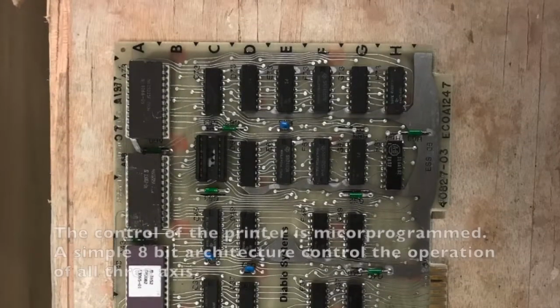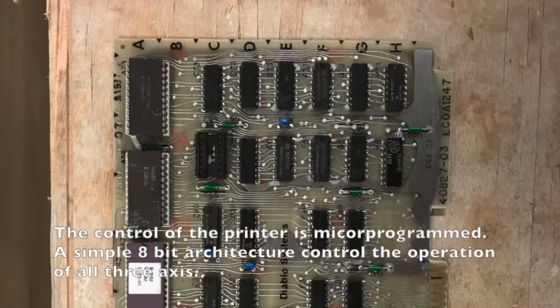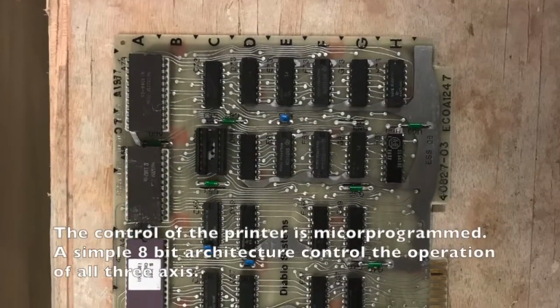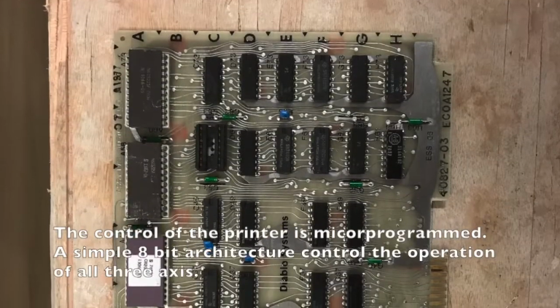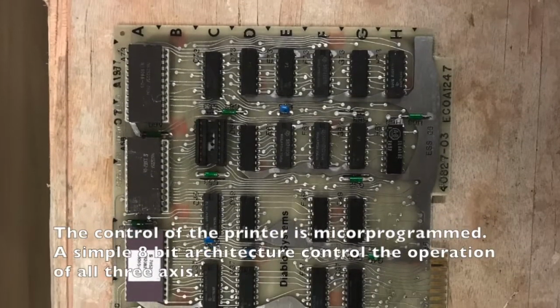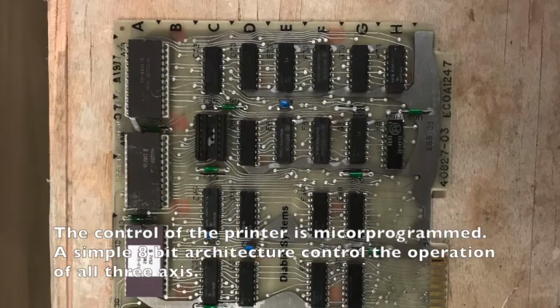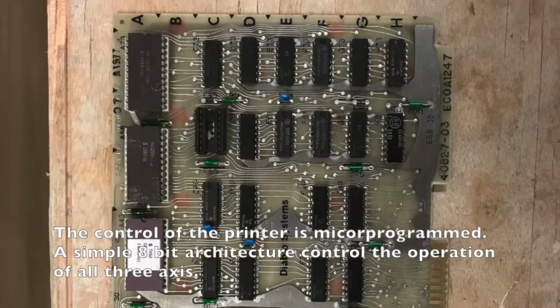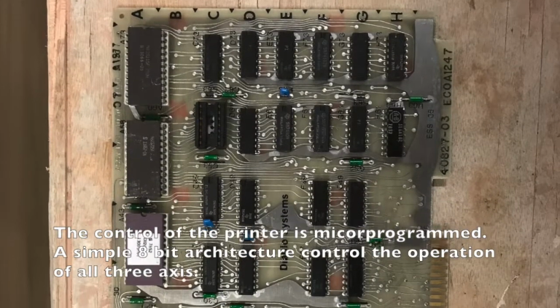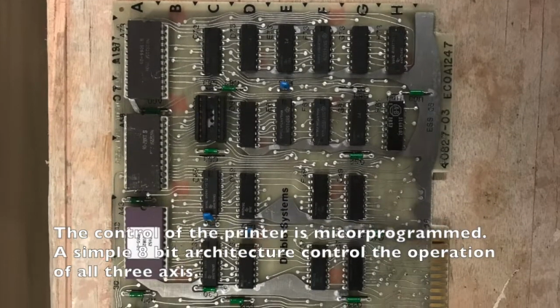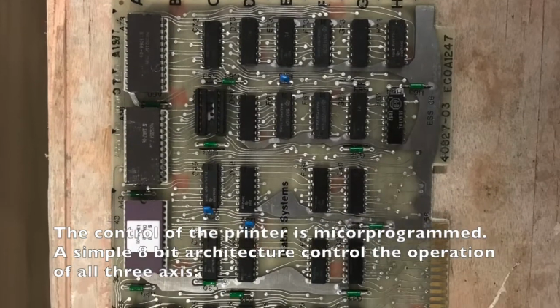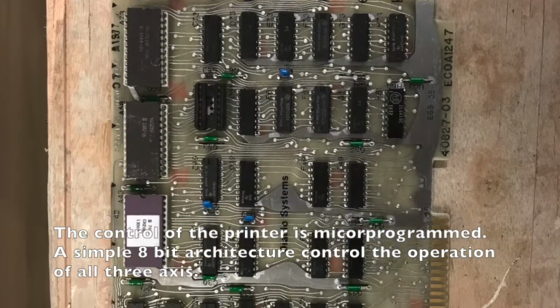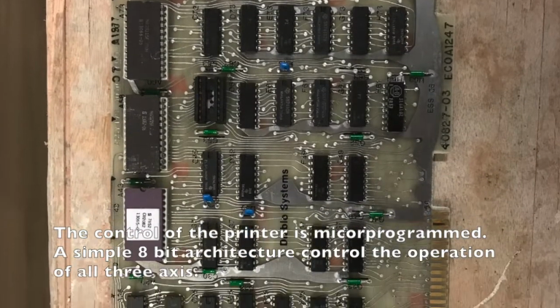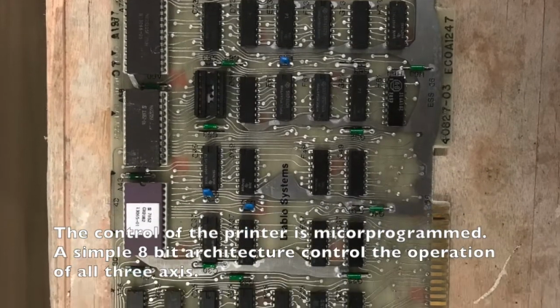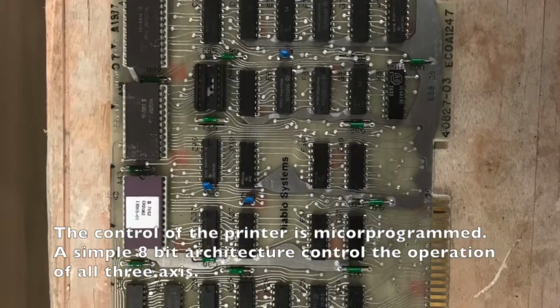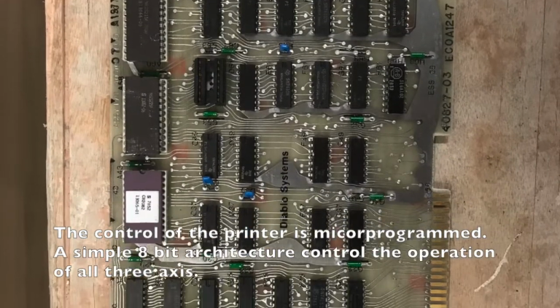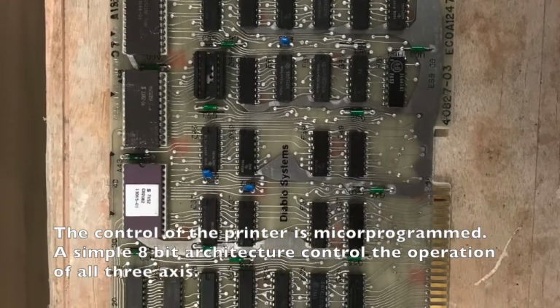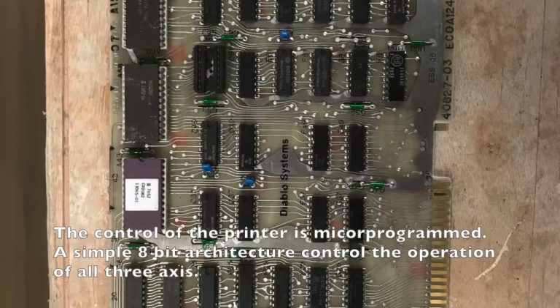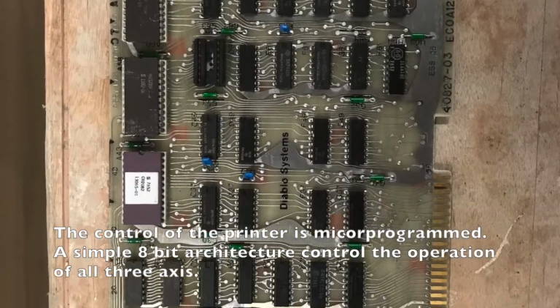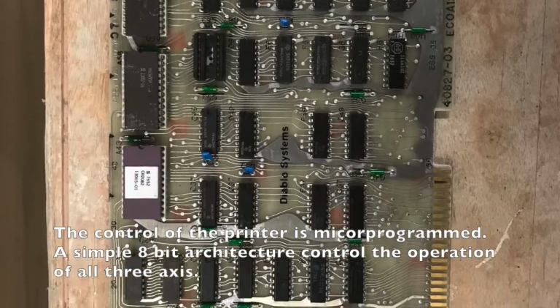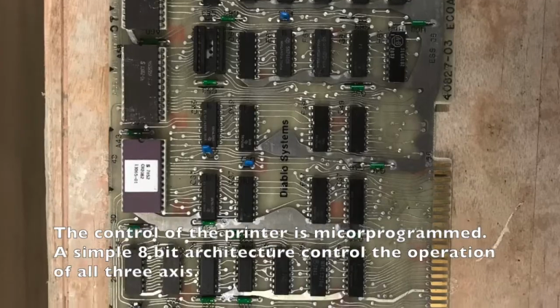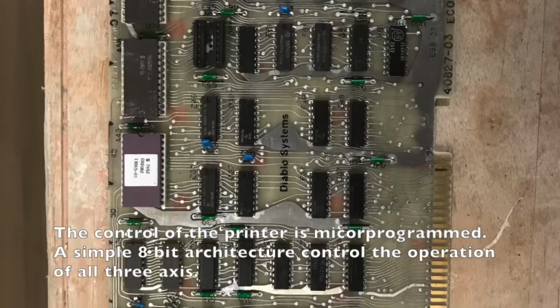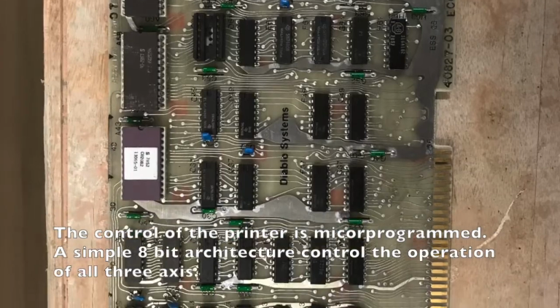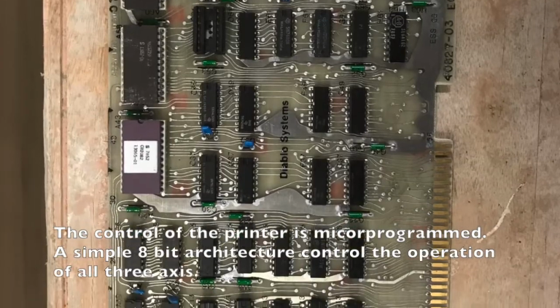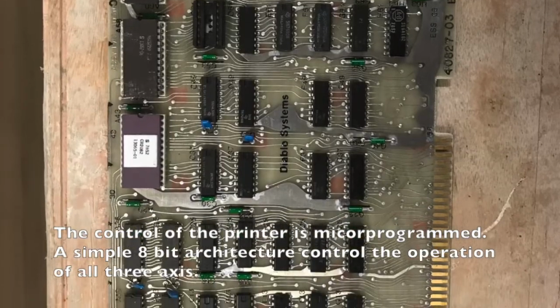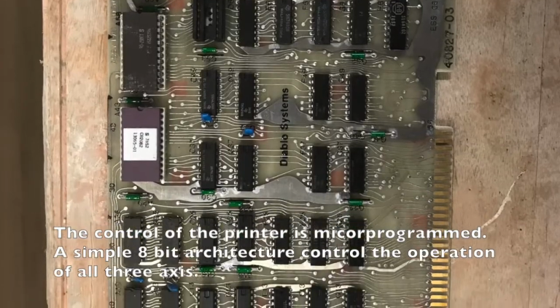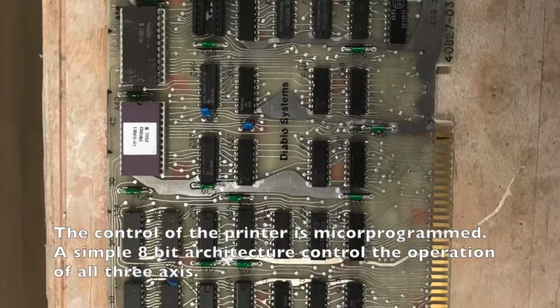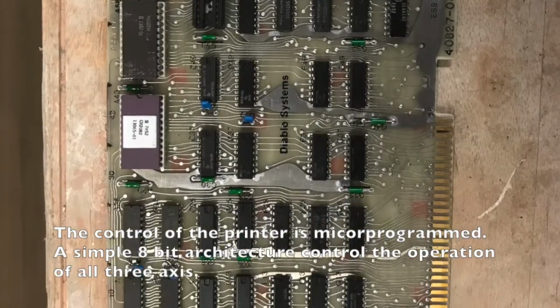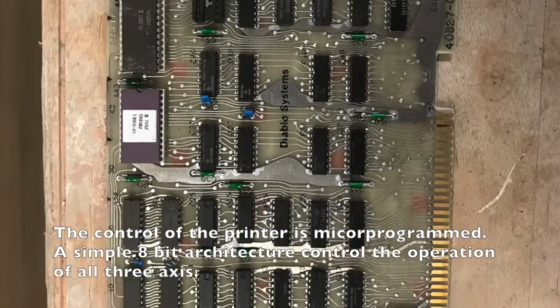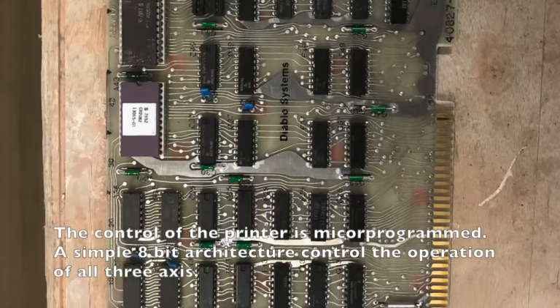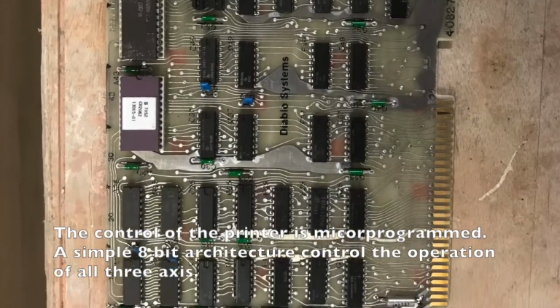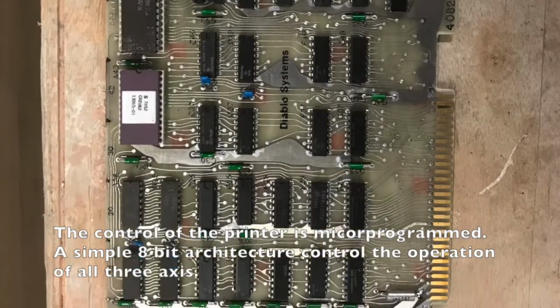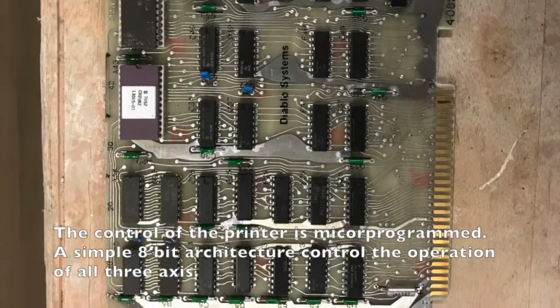The electronic design is somewhat interesting. All the movements of this printer are synchronized by a small microprogrammed controller.